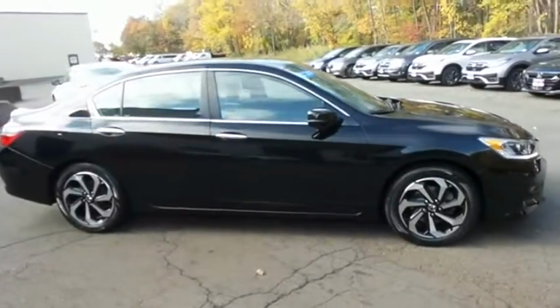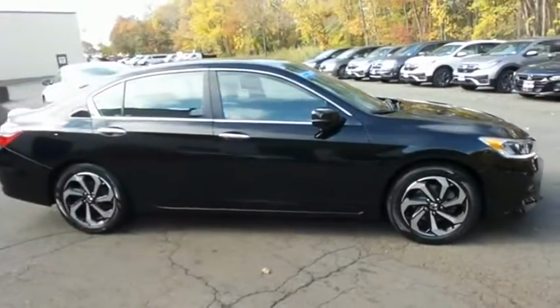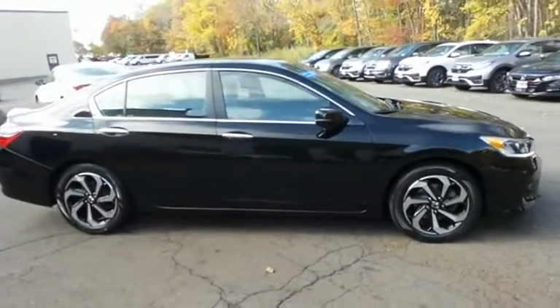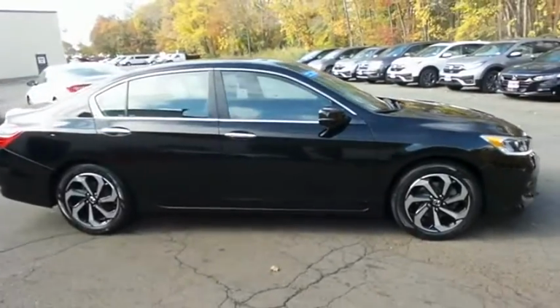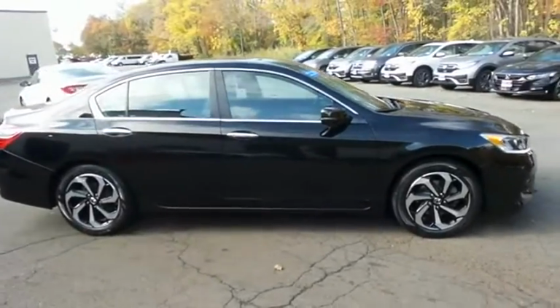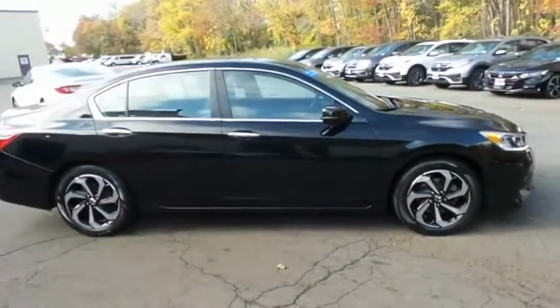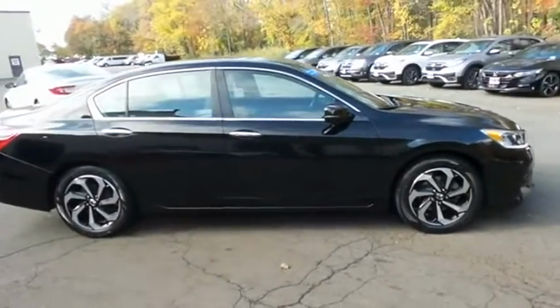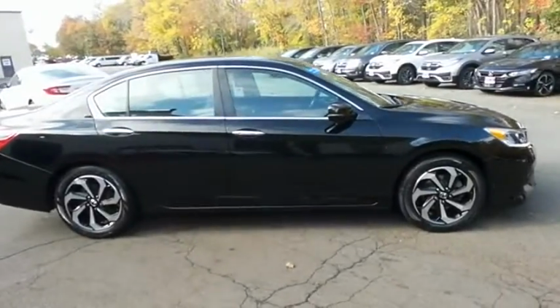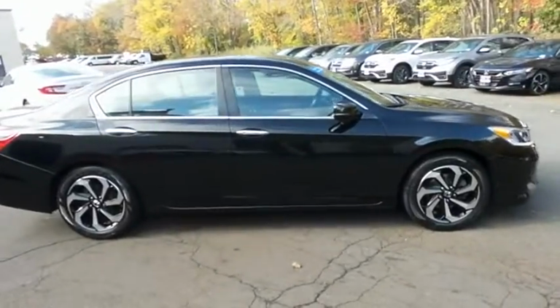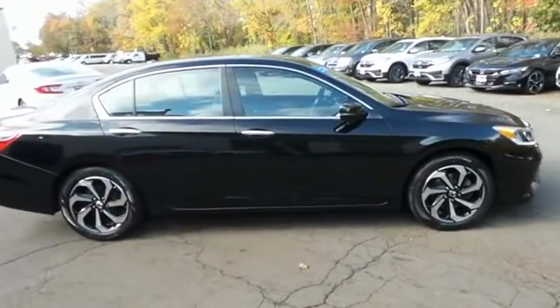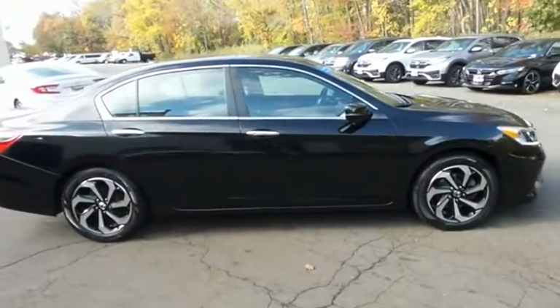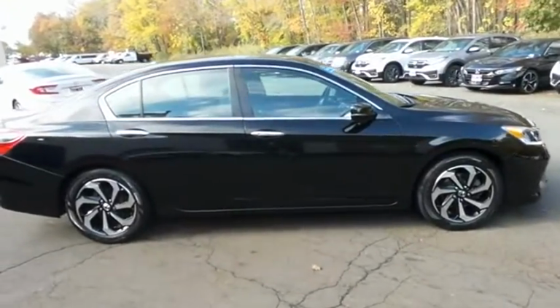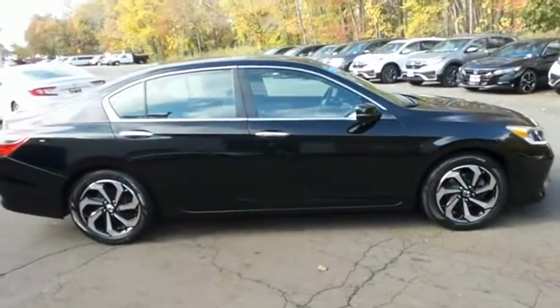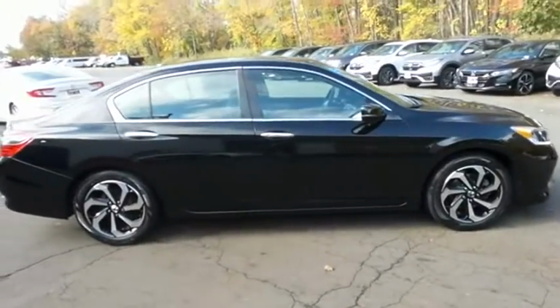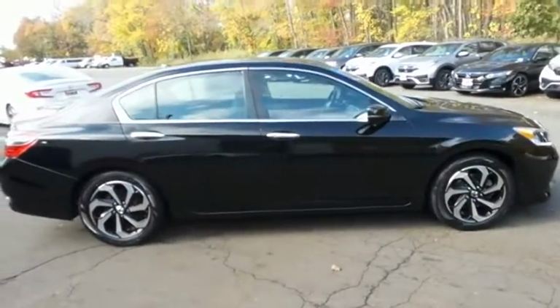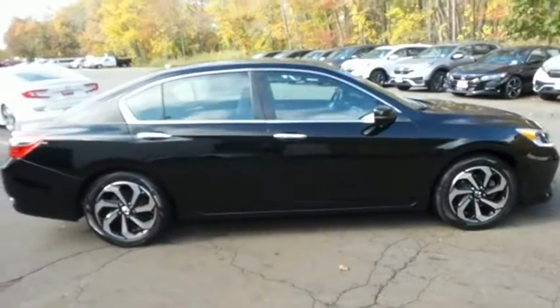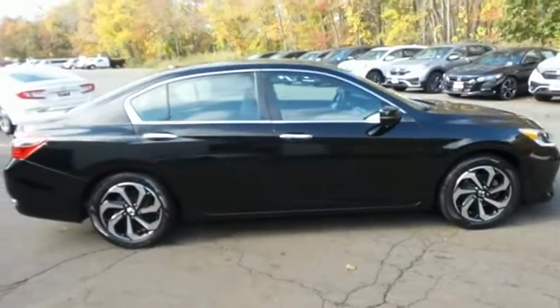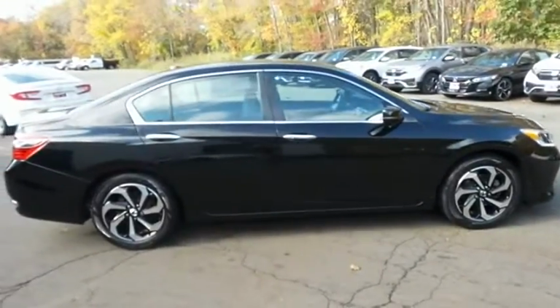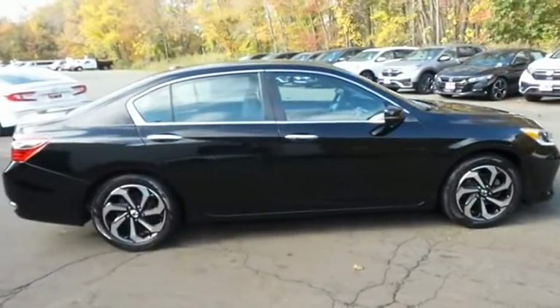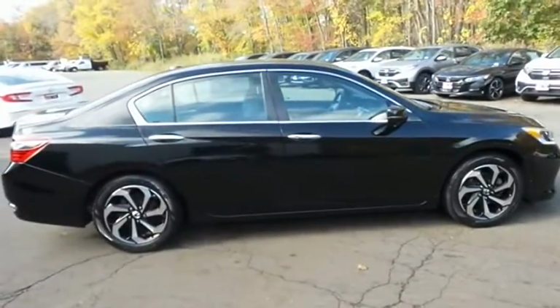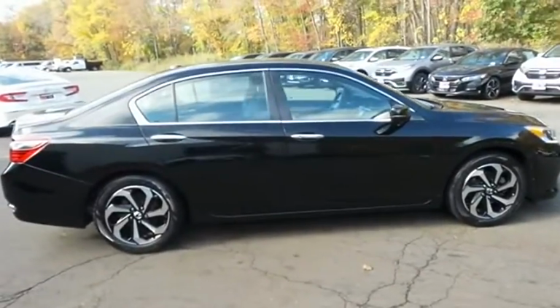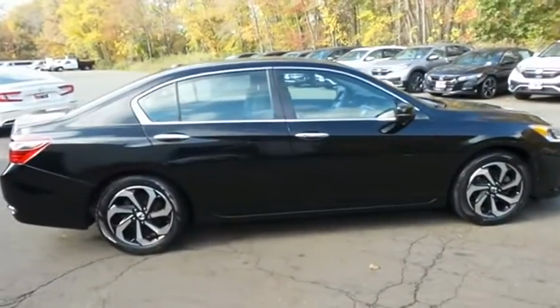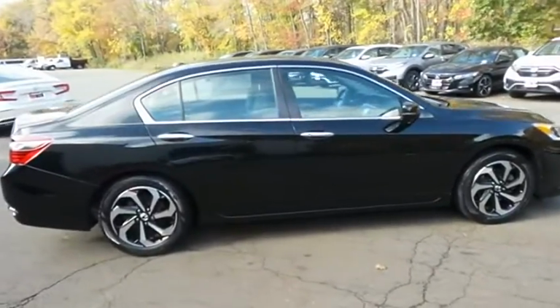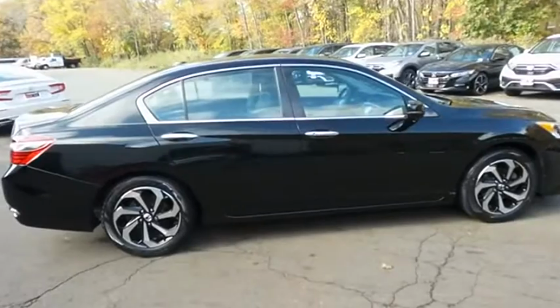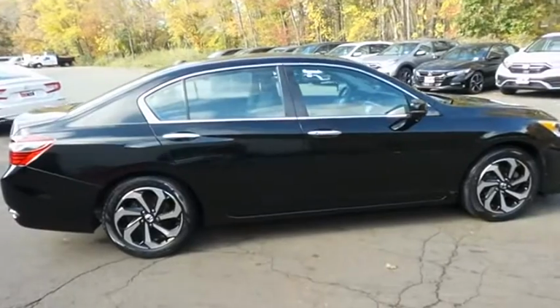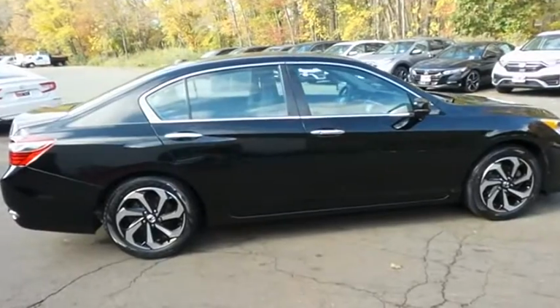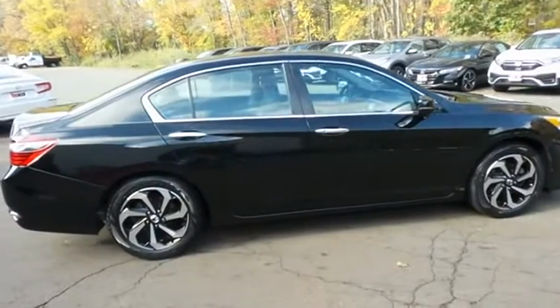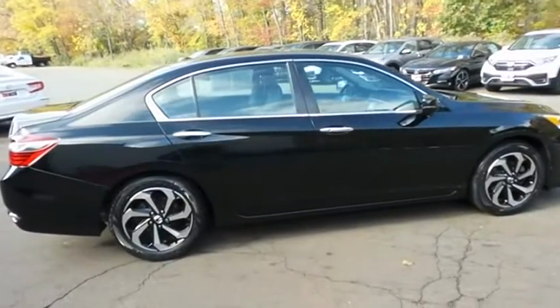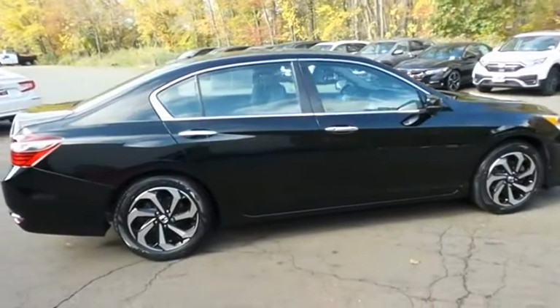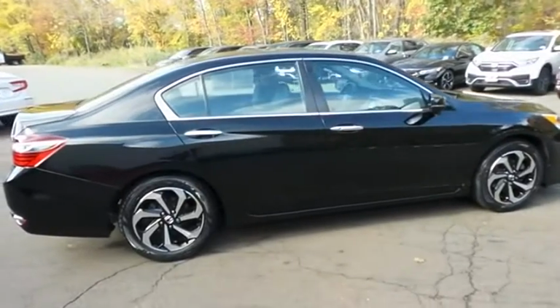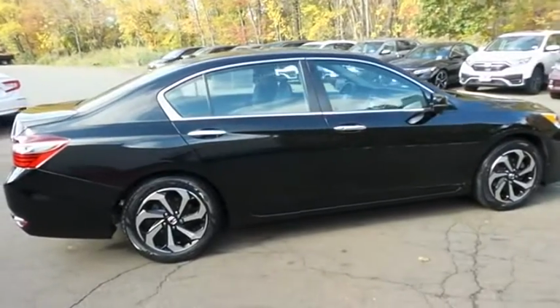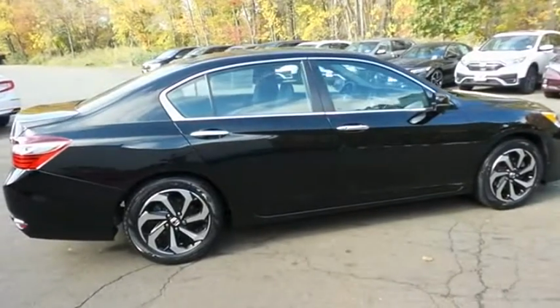It is equipped with a power moonroof, 17-inch alloy wheels, and fog lights.